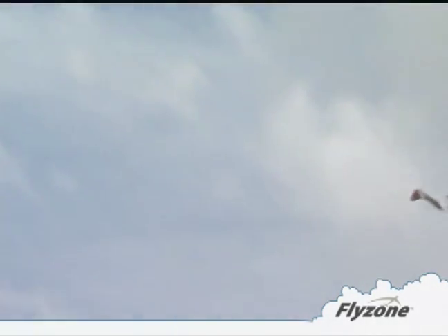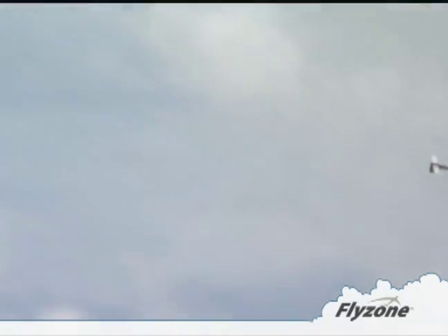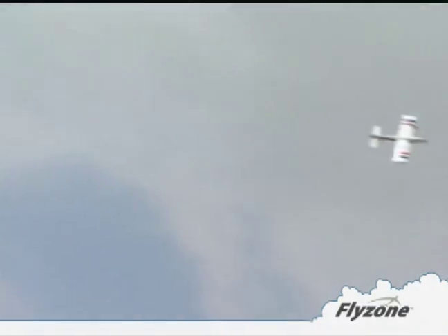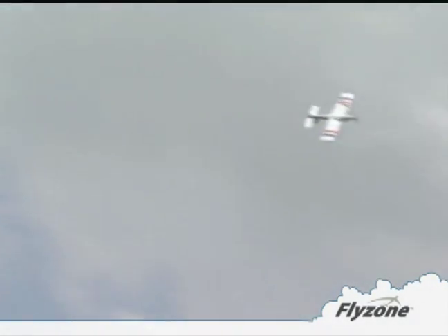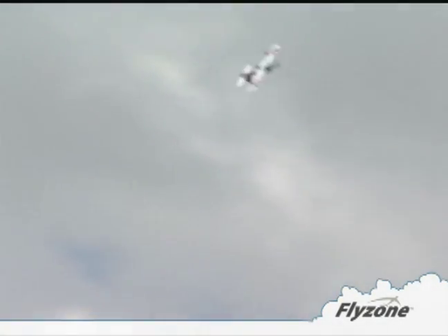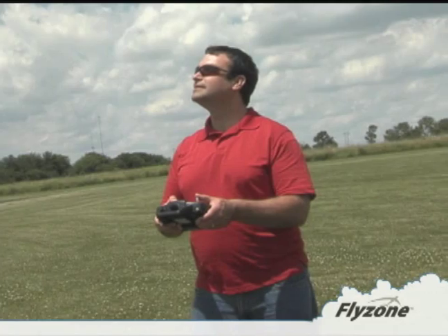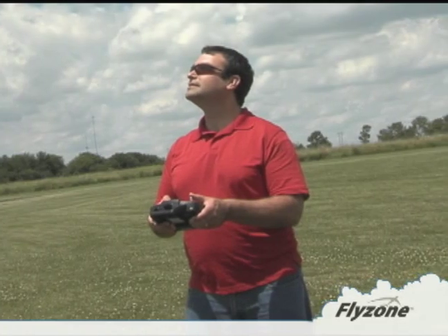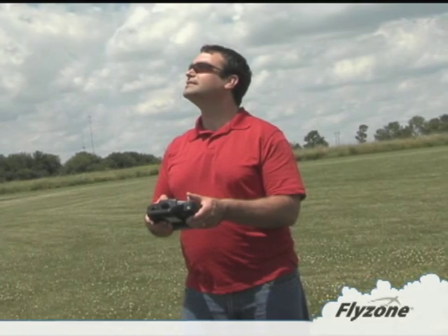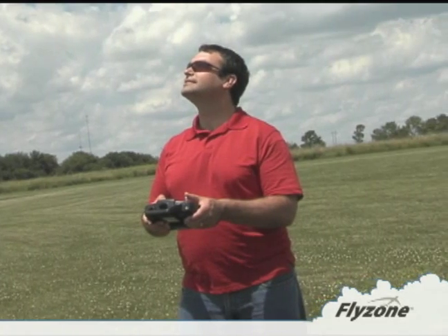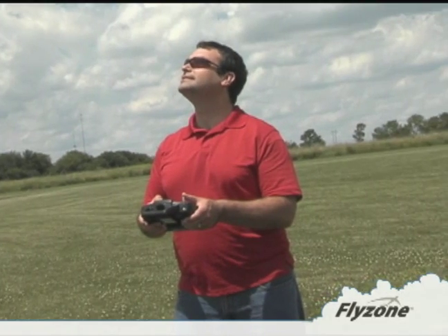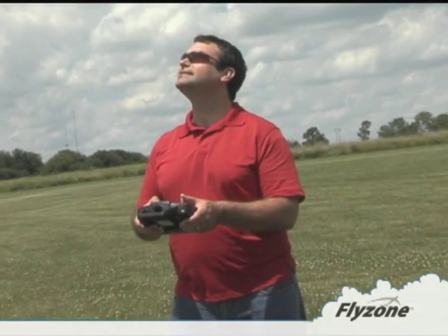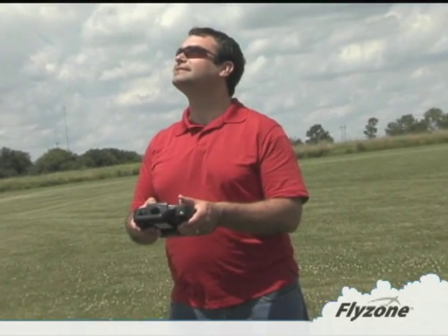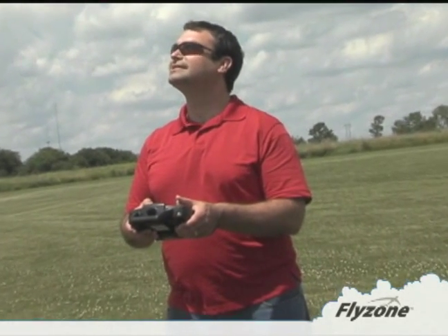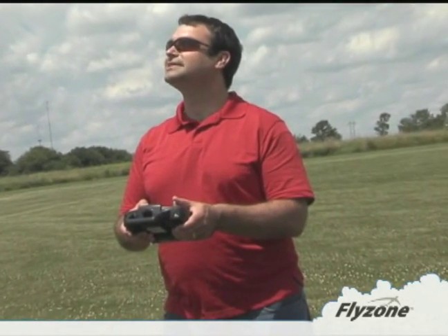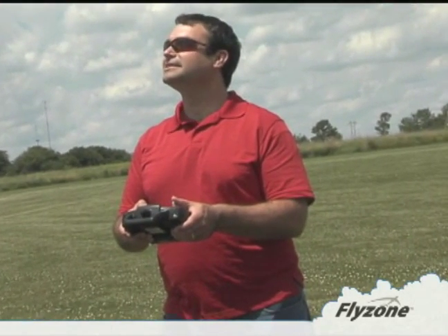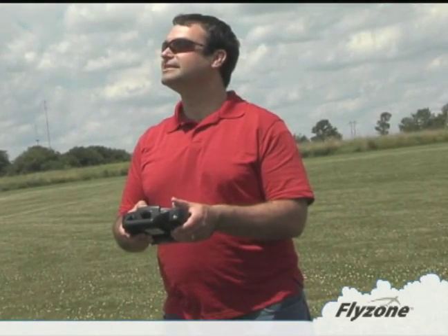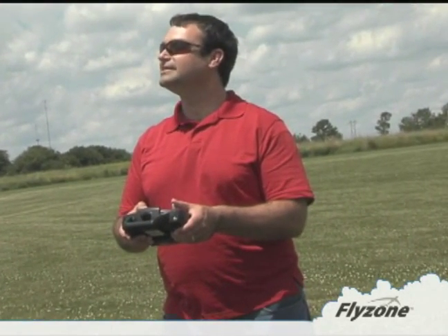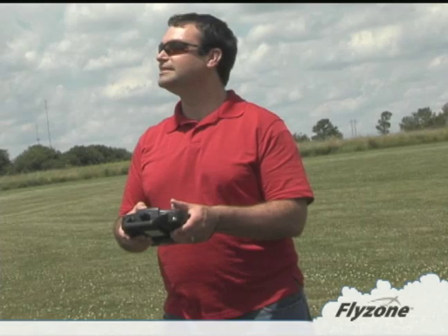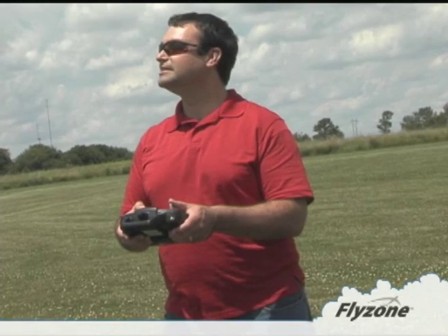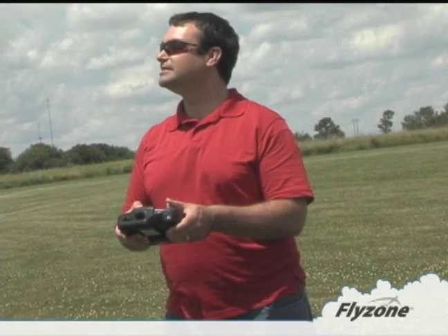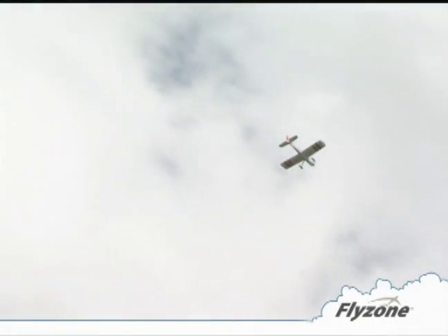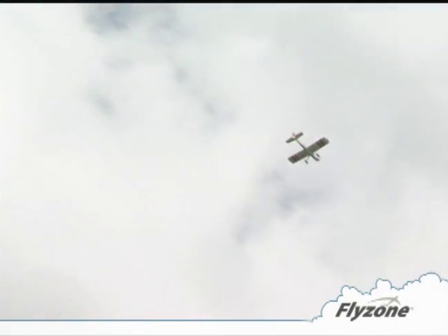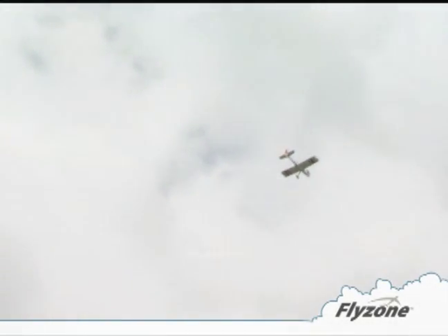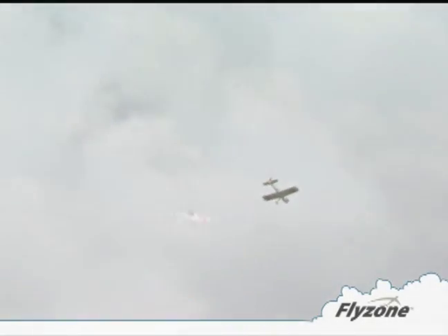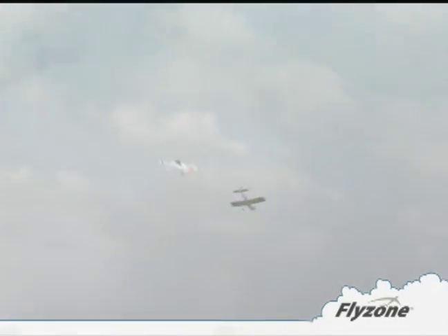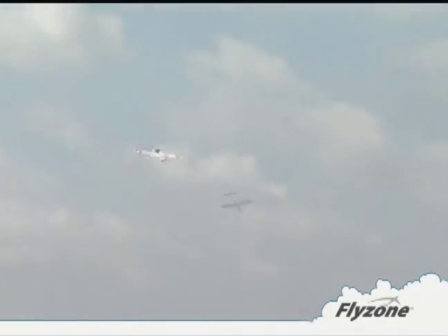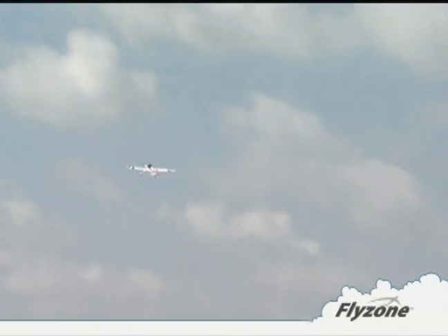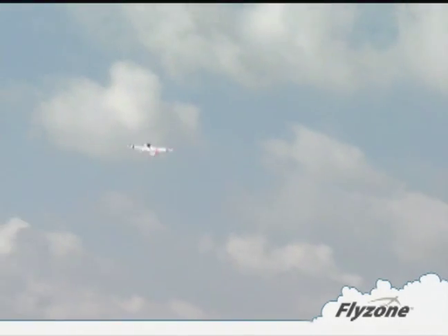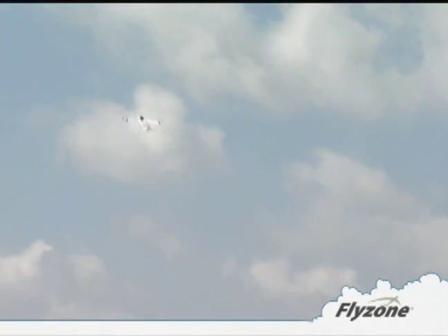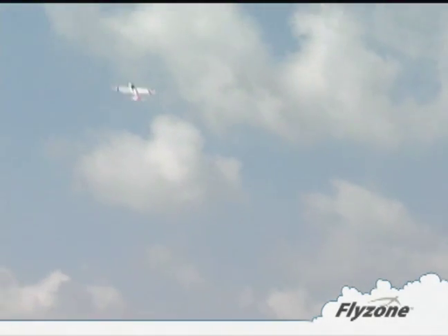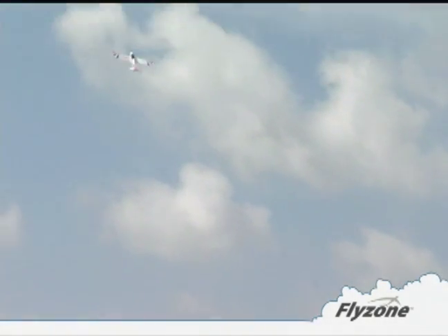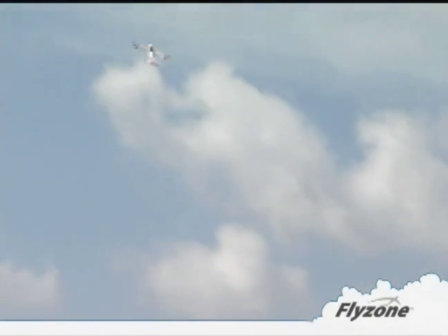The switch is on. This is the new breed of RC trainer. Only from Flyzone.